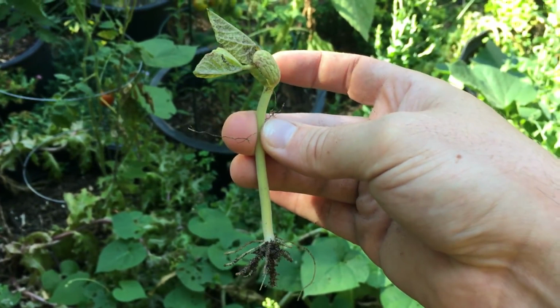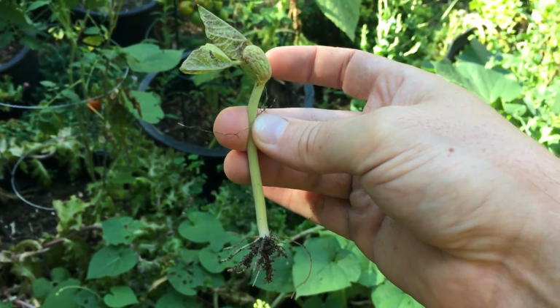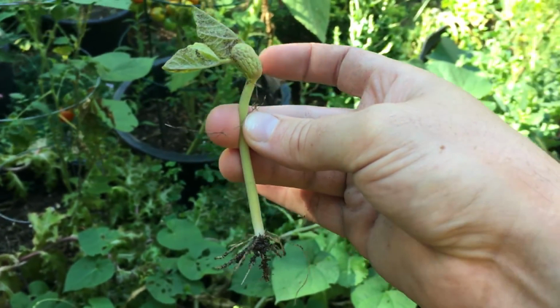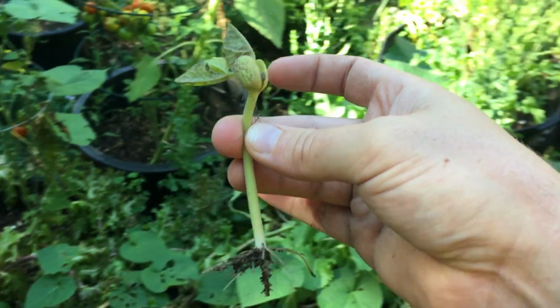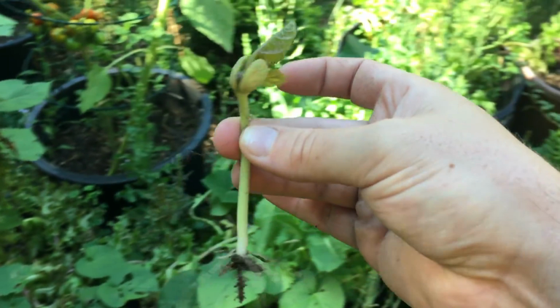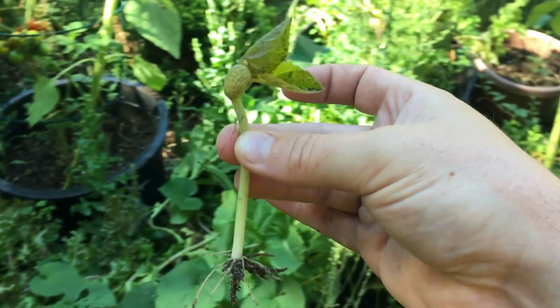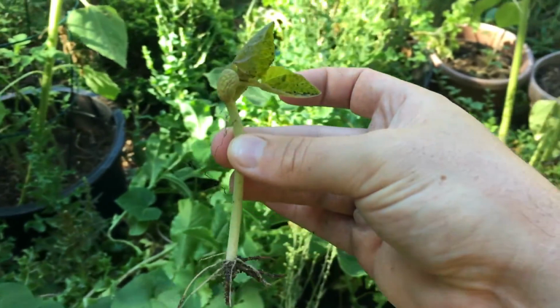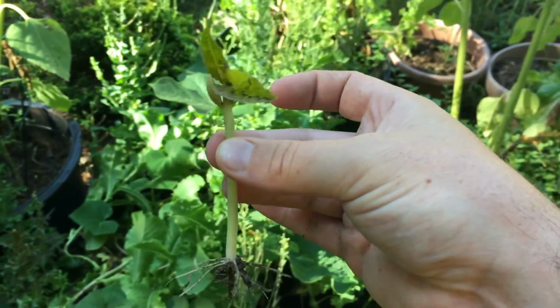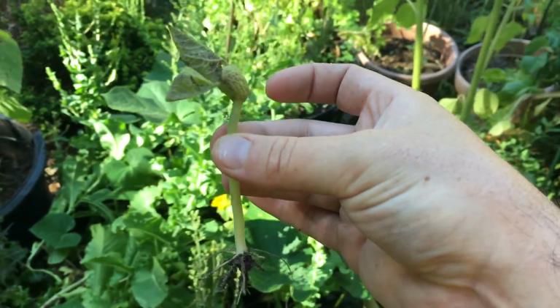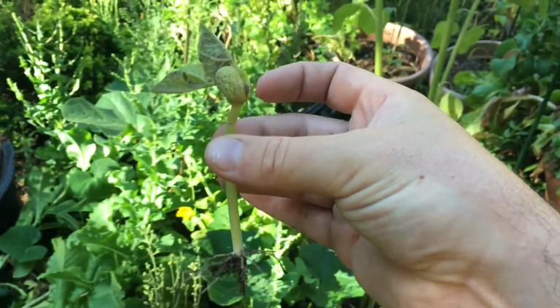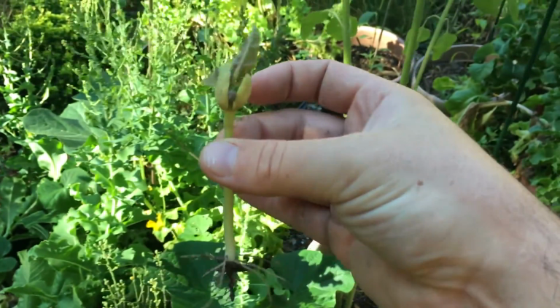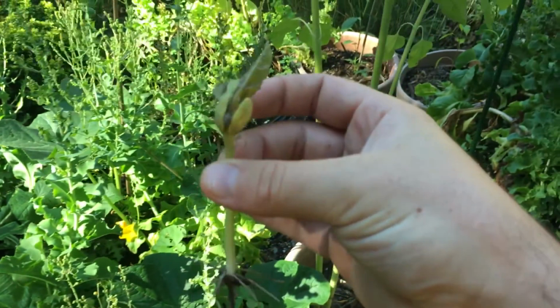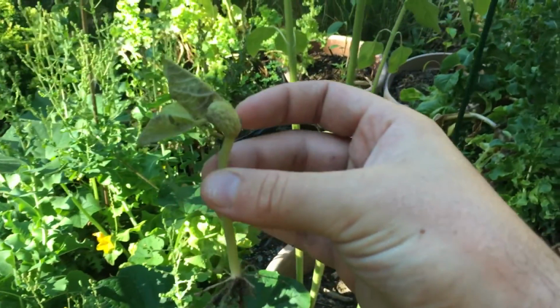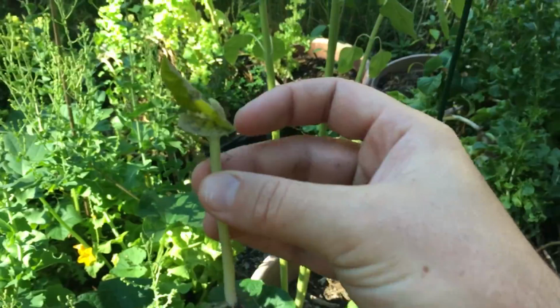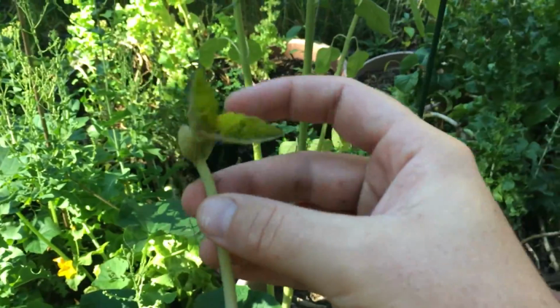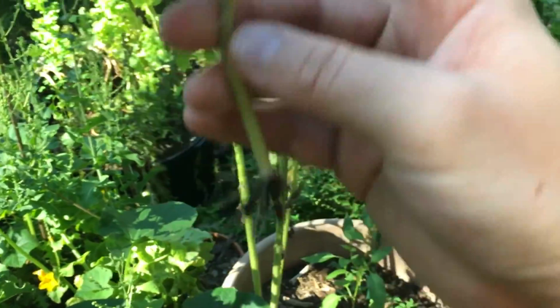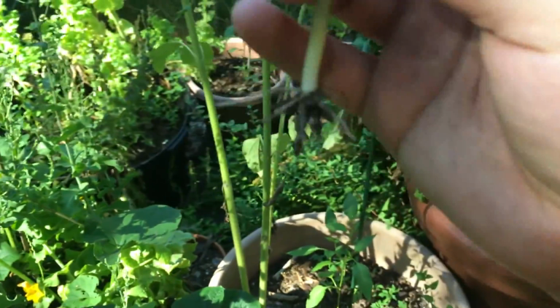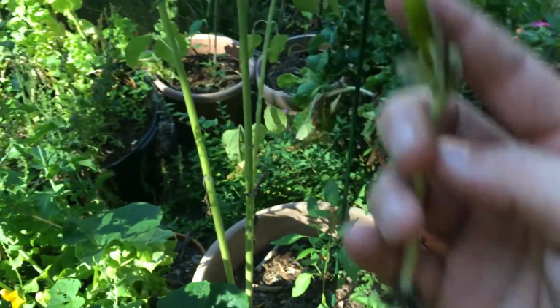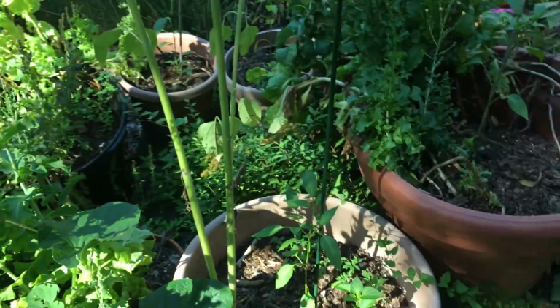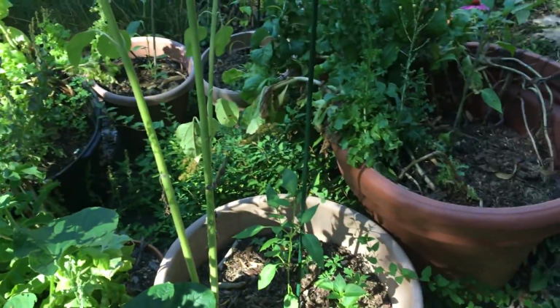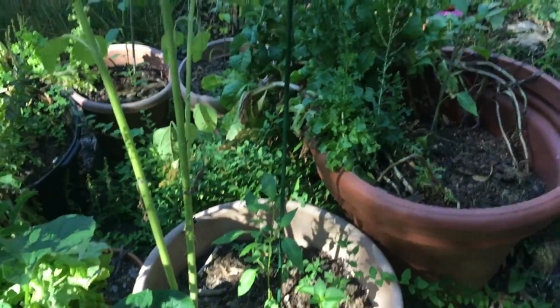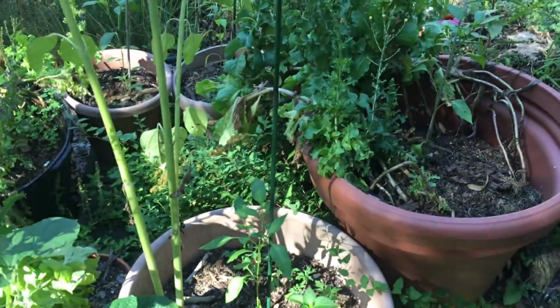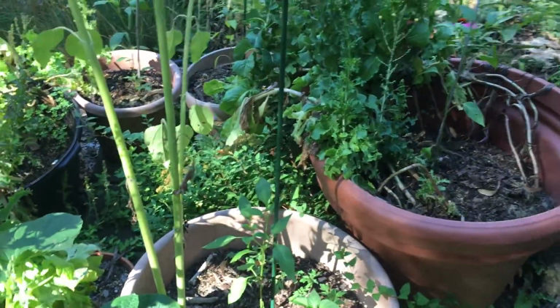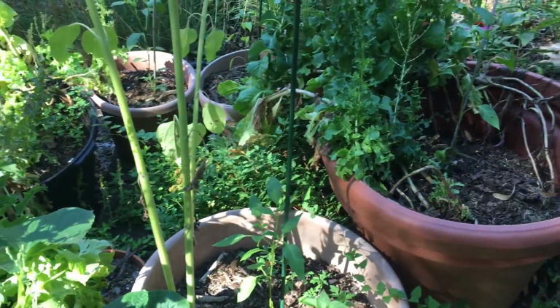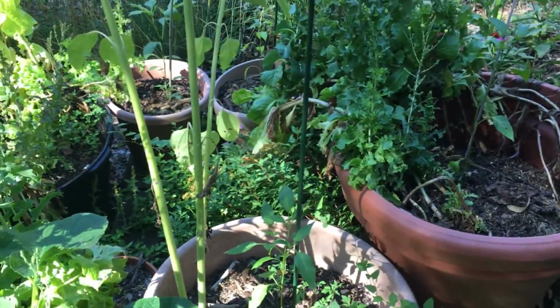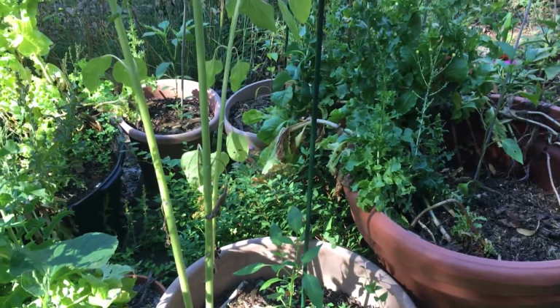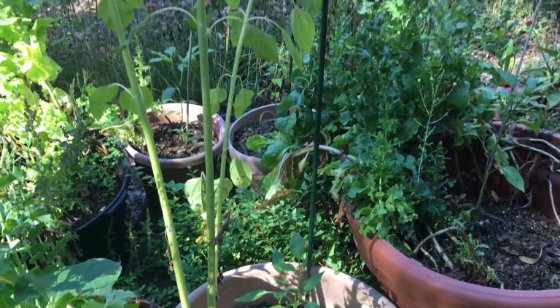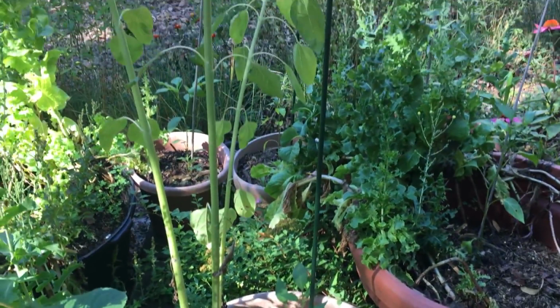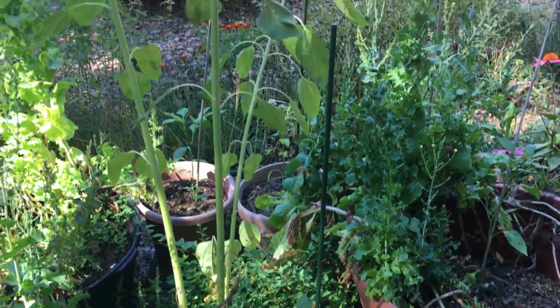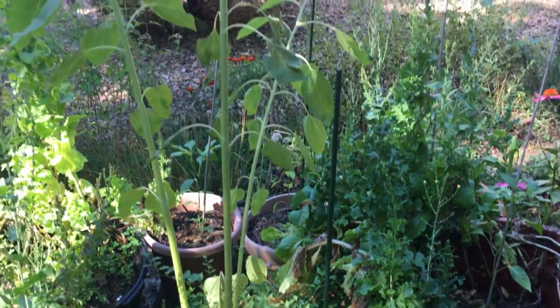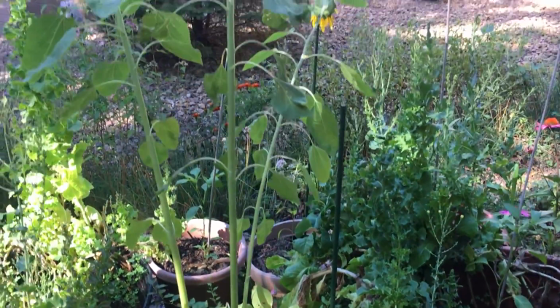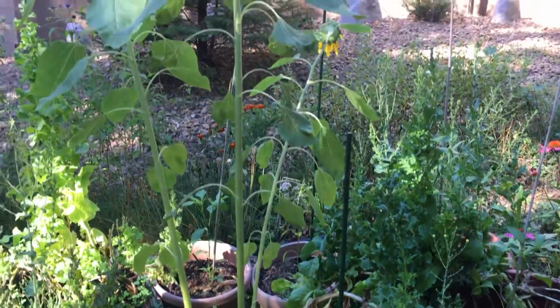They grow so vigorously — they'll vine upwards and climb just about anything.